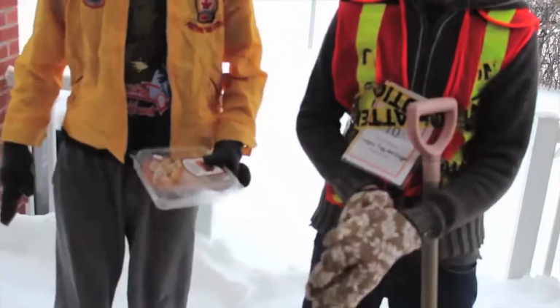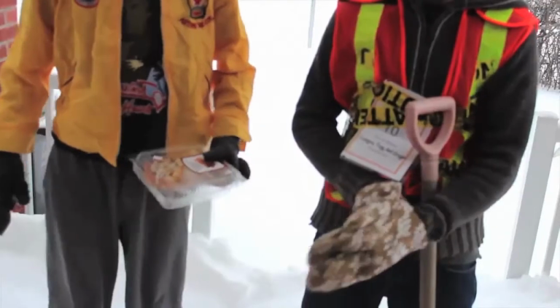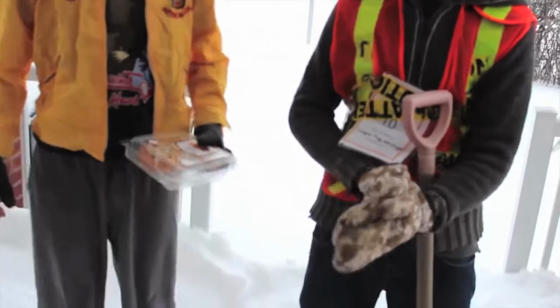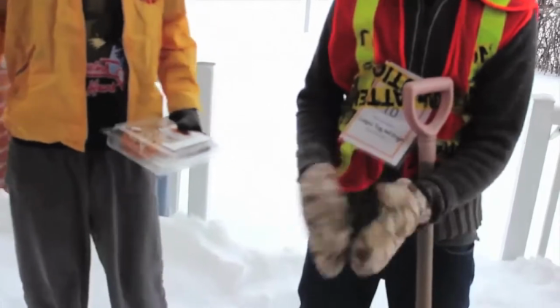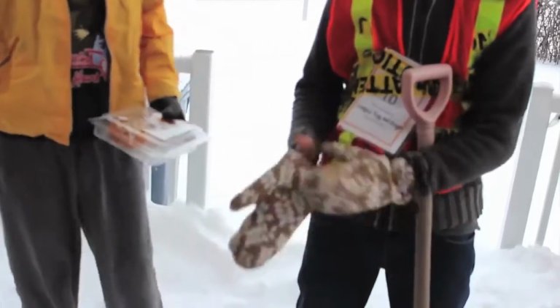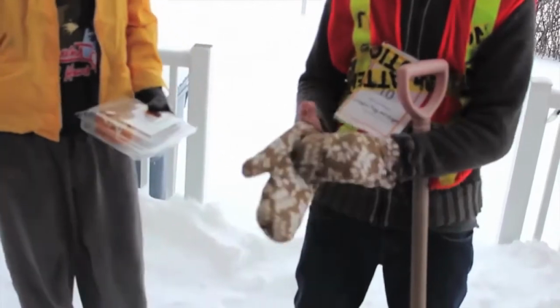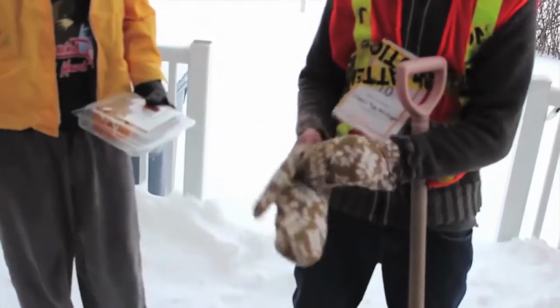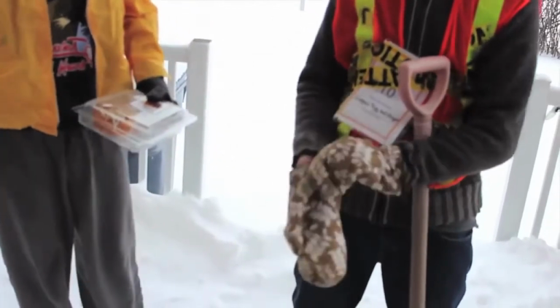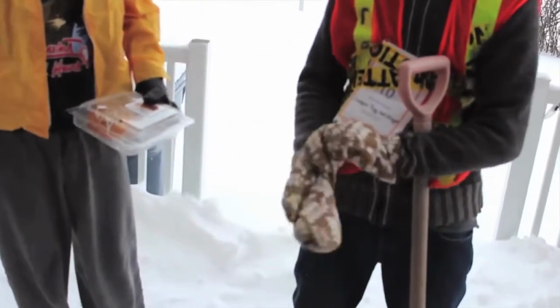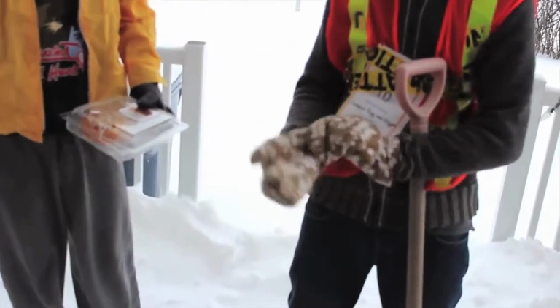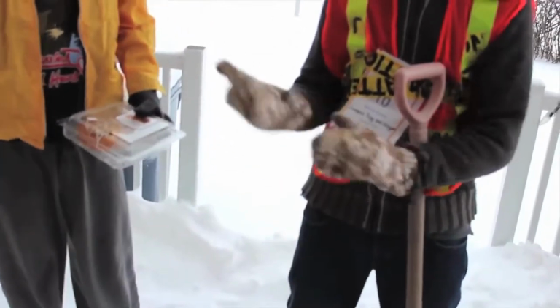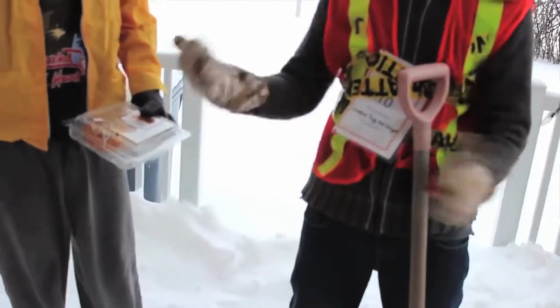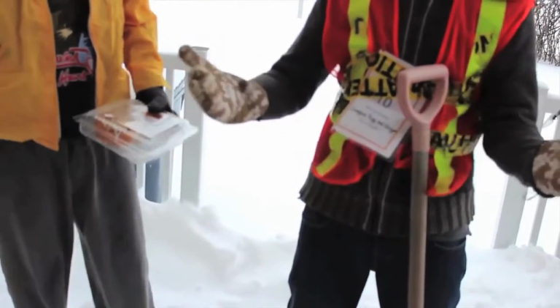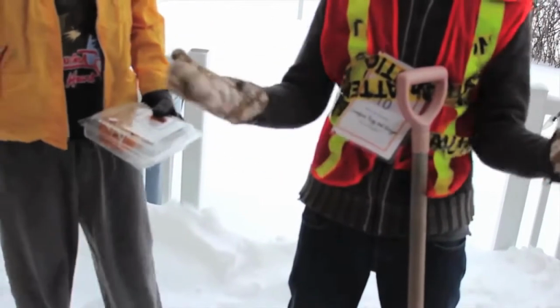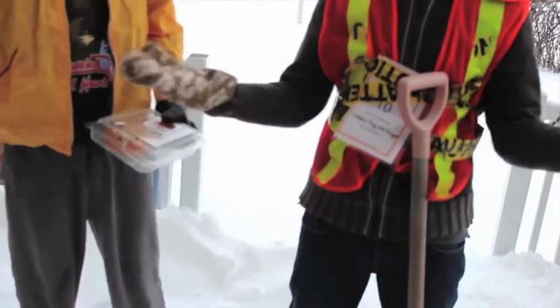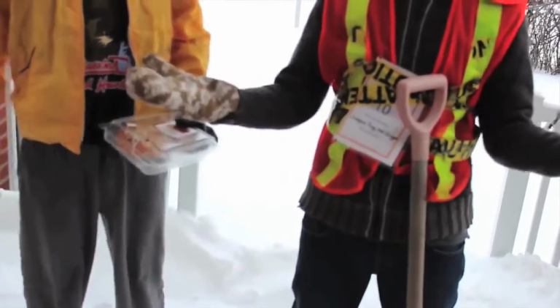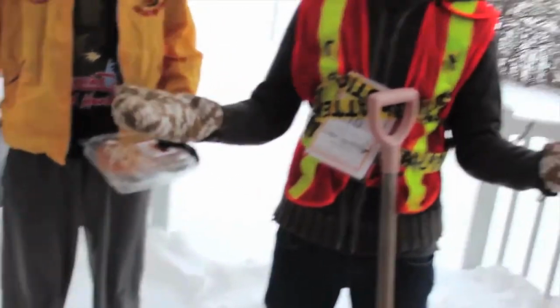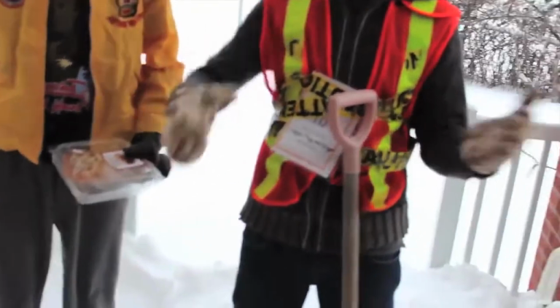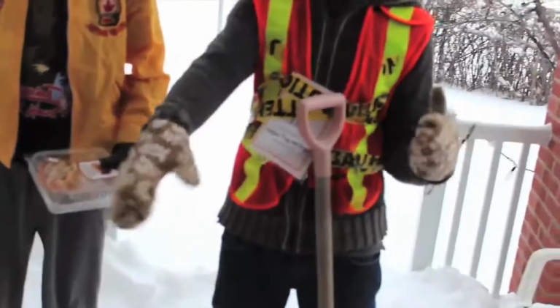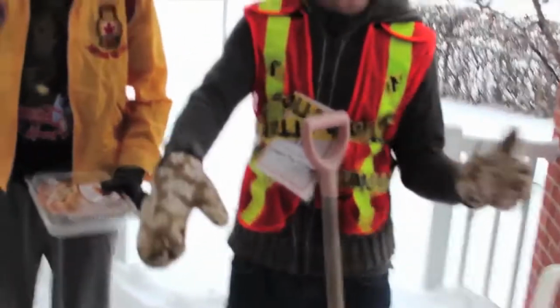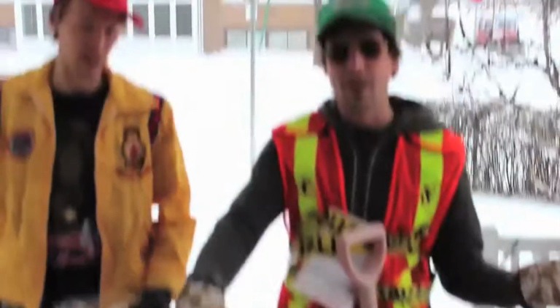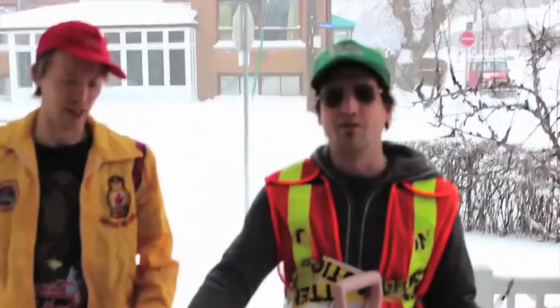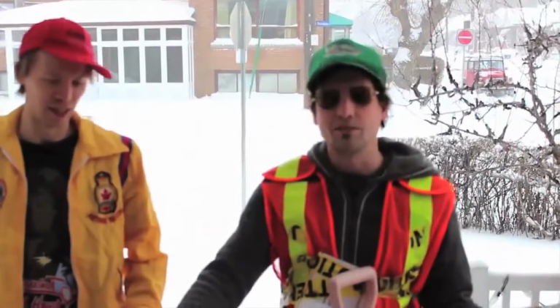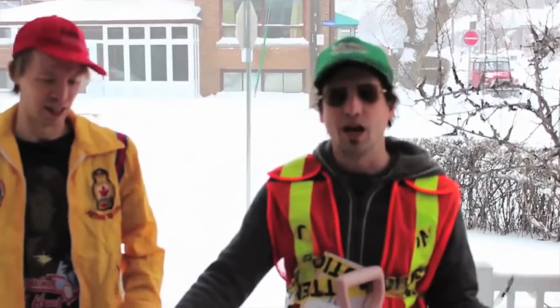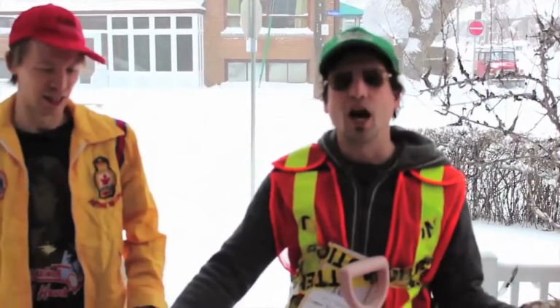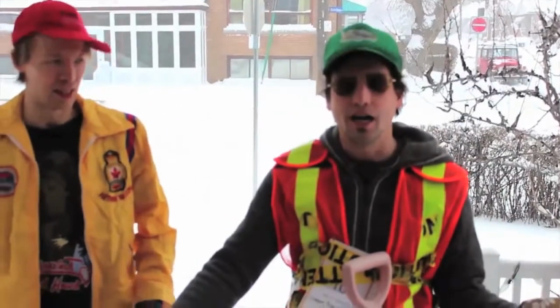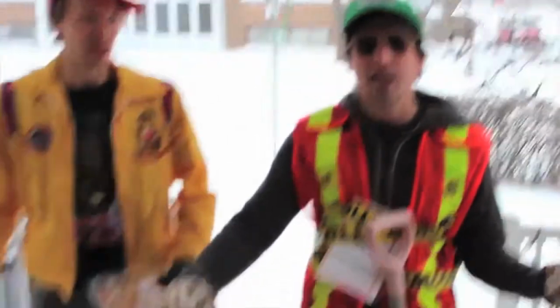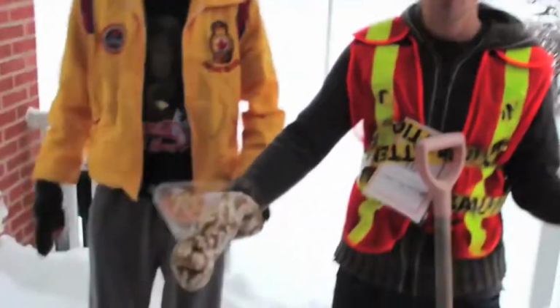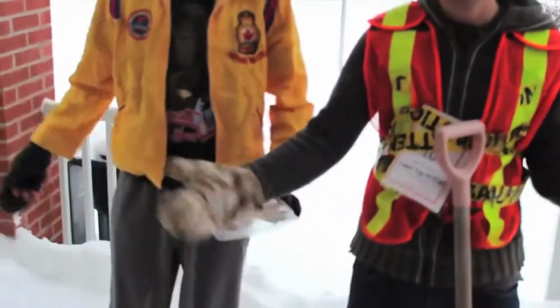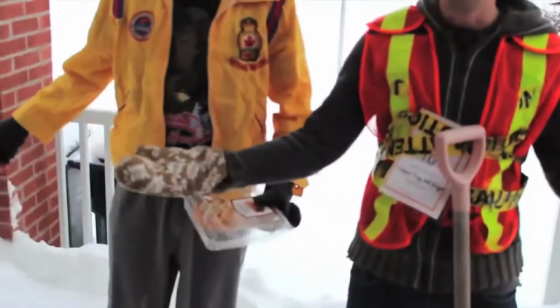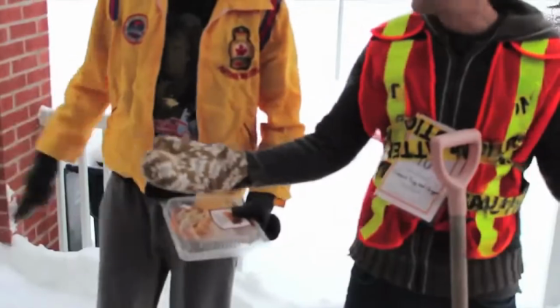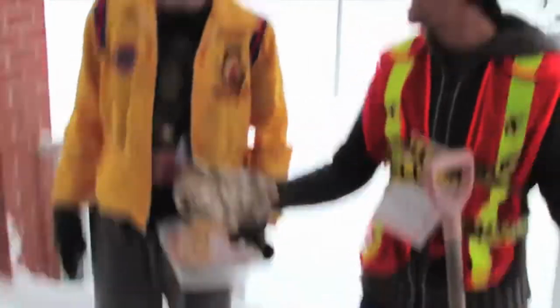Oven mitts are actually the best snow shoveling gloves. Think about it — you're sticking your hand in an oven, that's pretty hot, right? Yeah. Enough said.